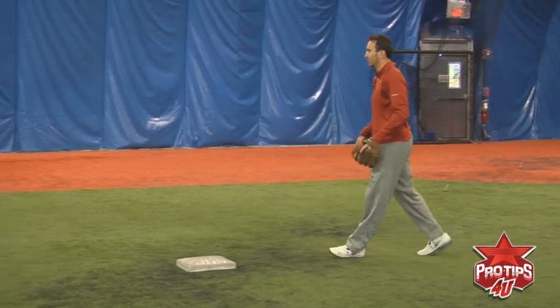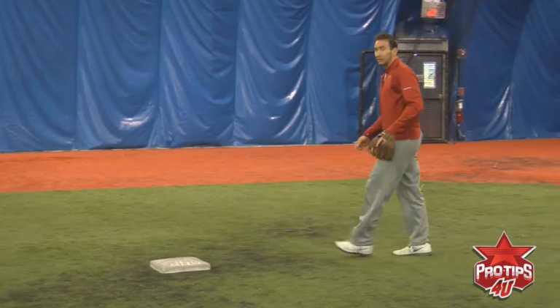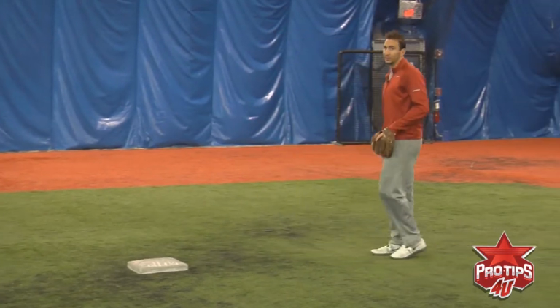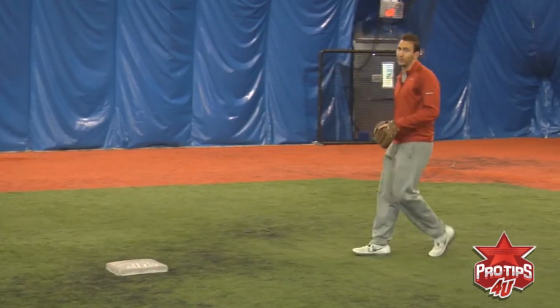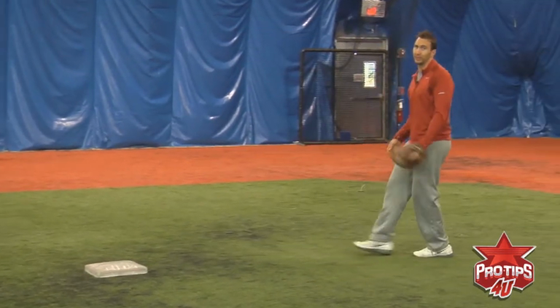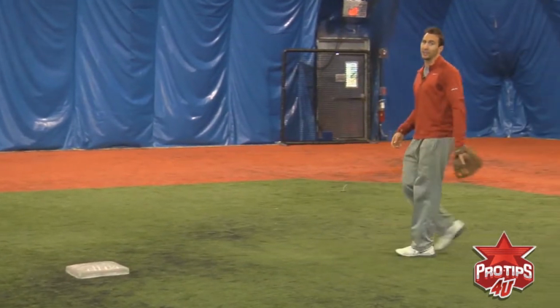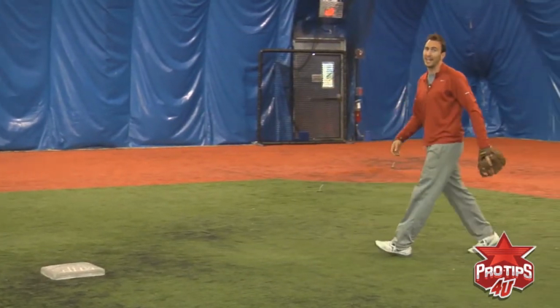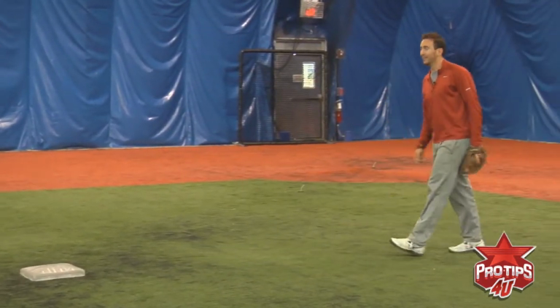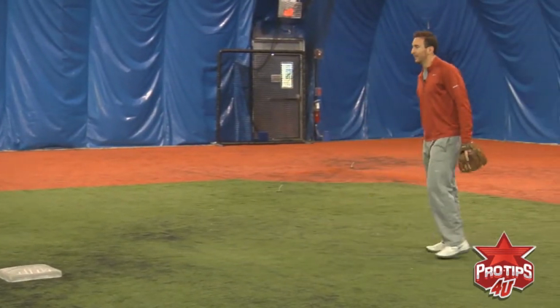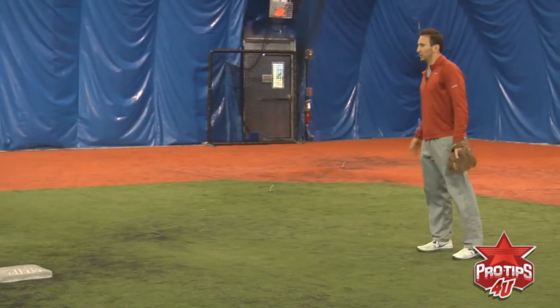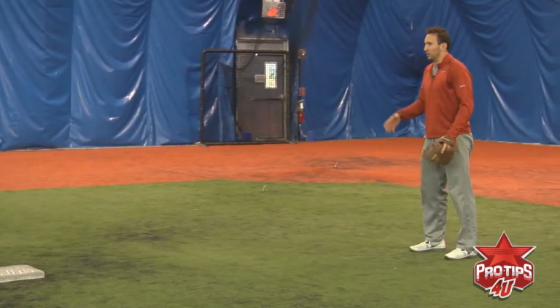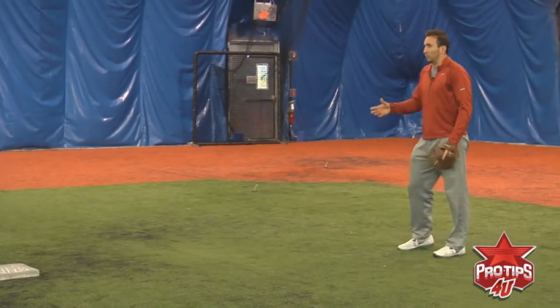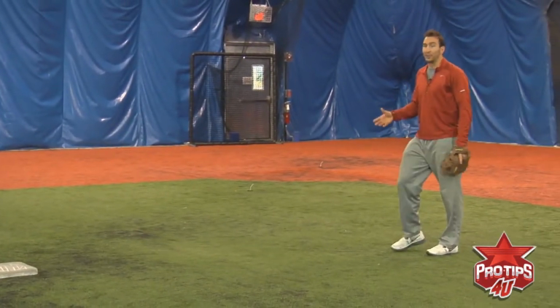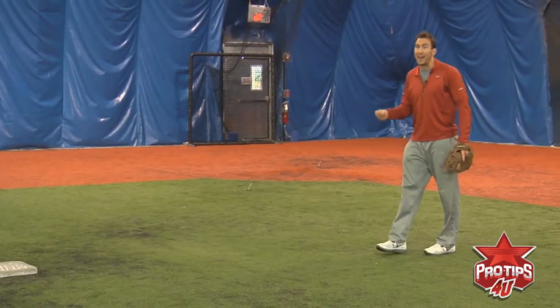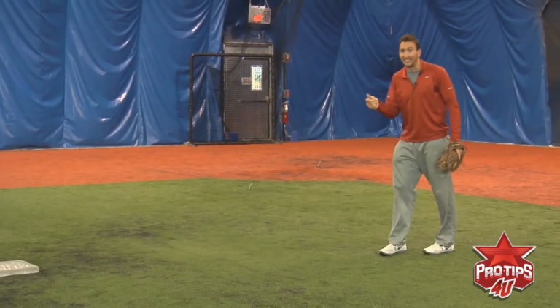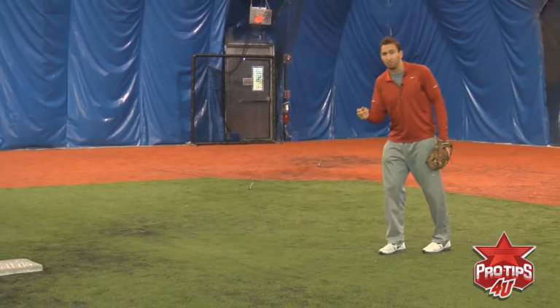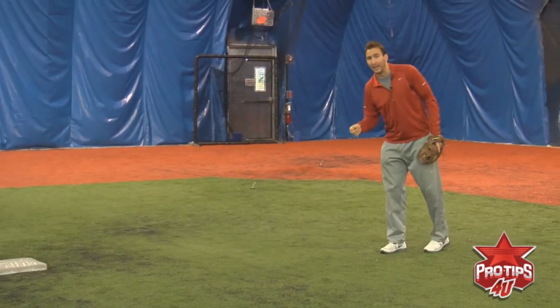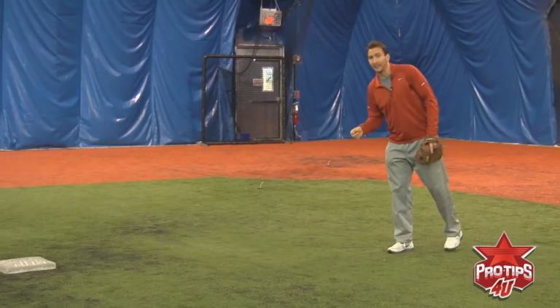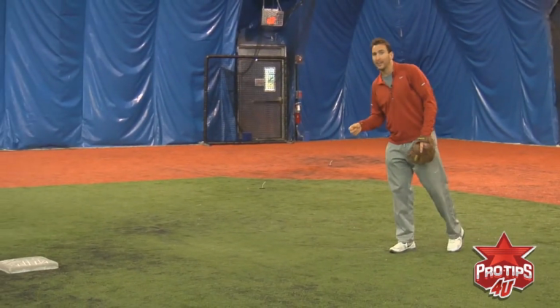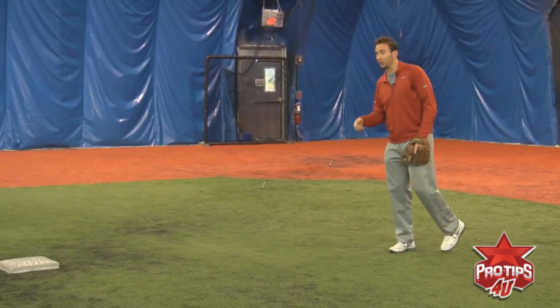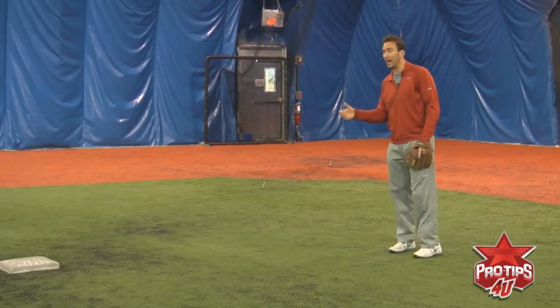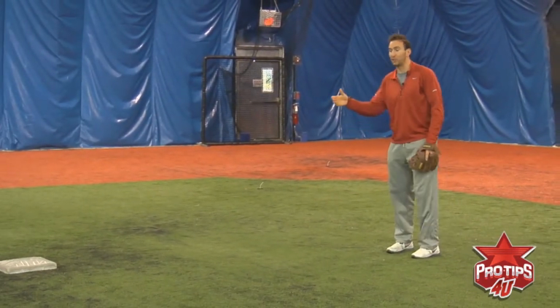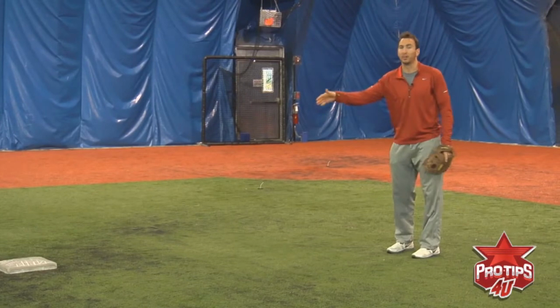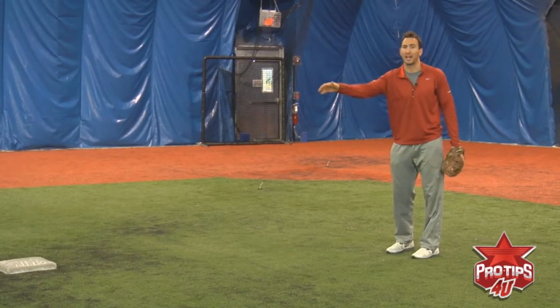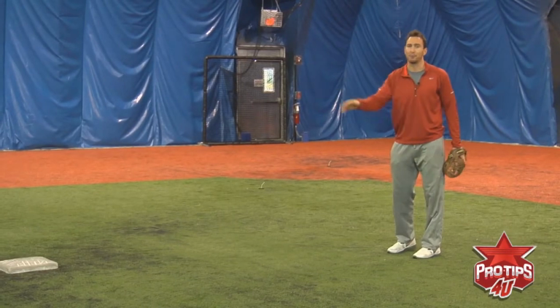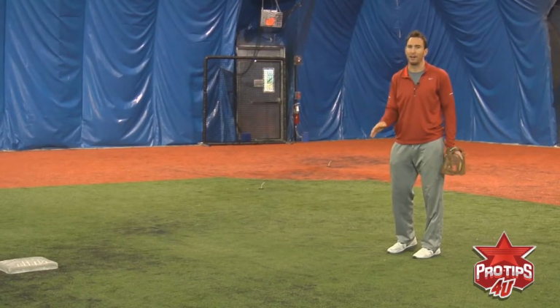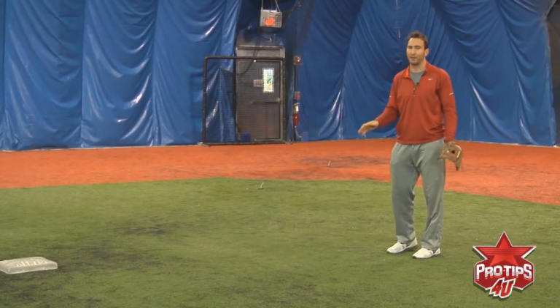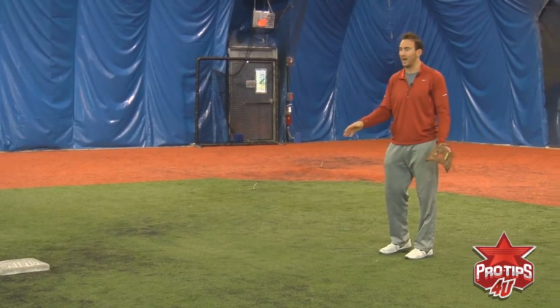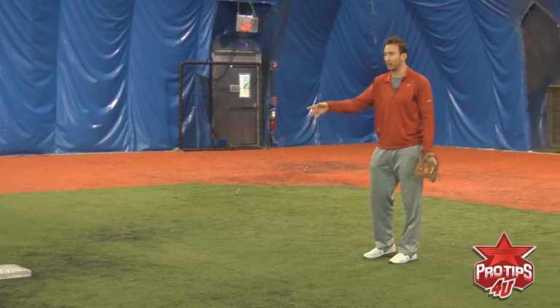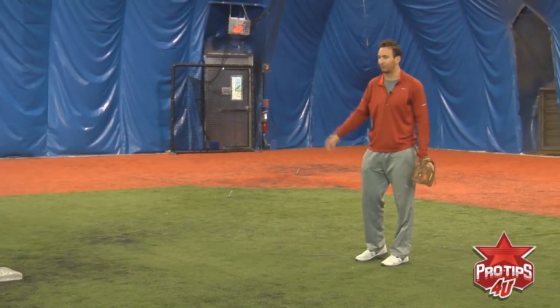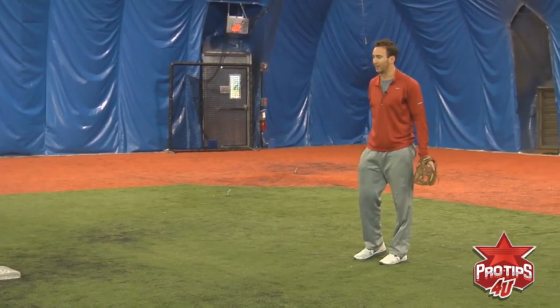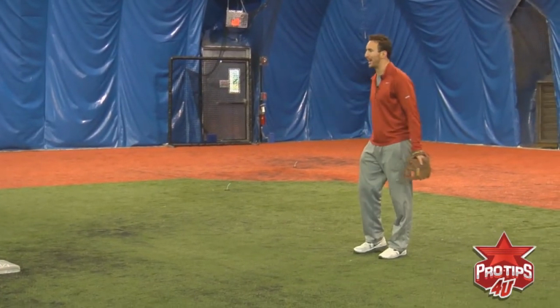This is what it's going to look like with a faster play when you don't have too much time and you don't have enough time to come in front of the bag.